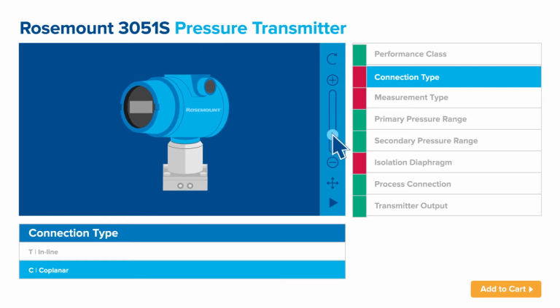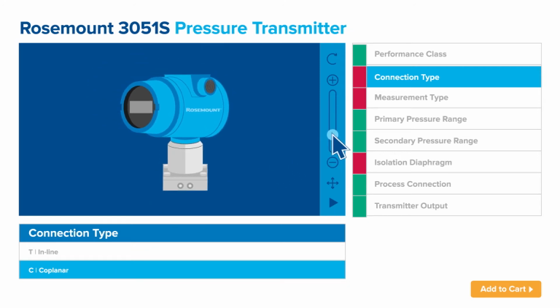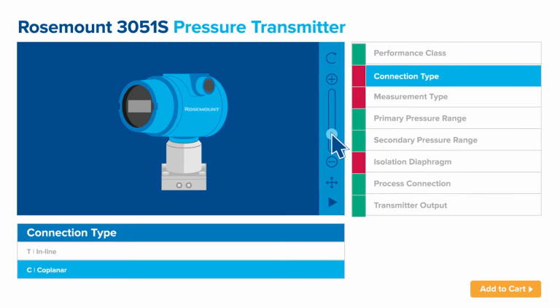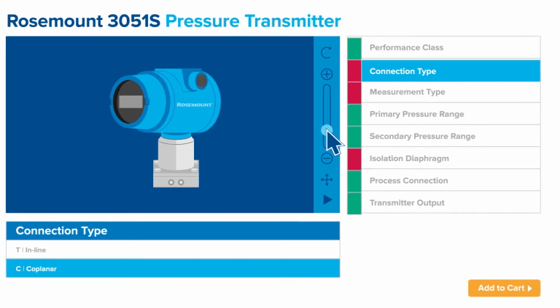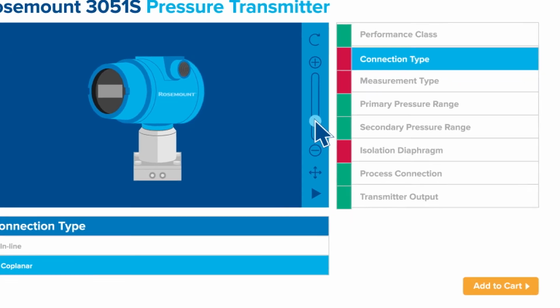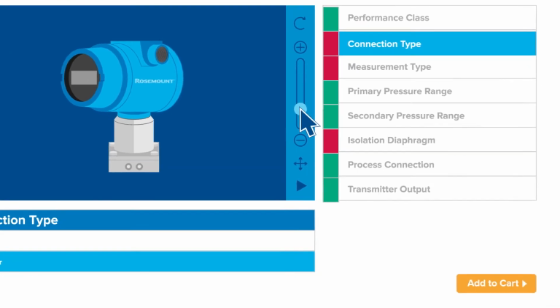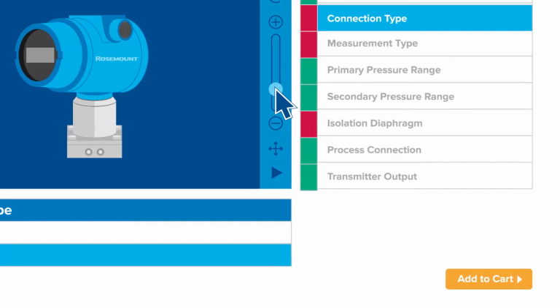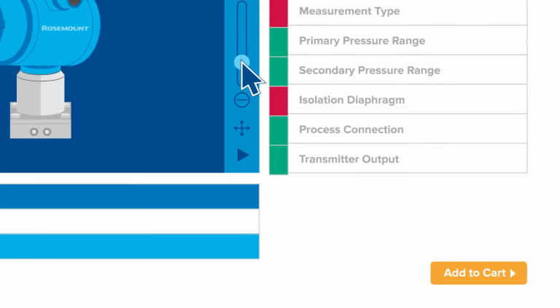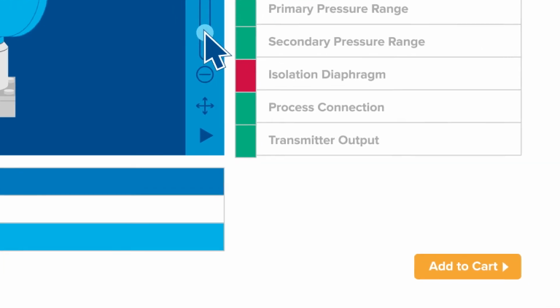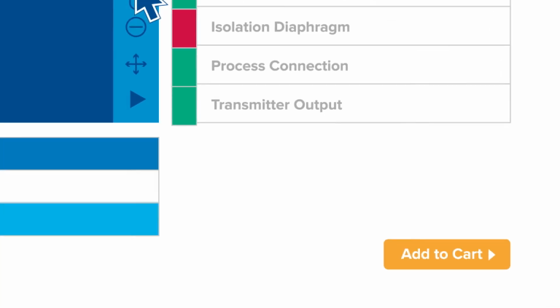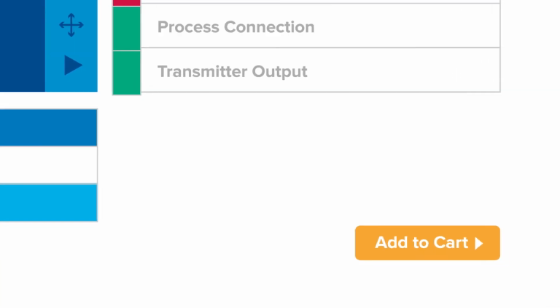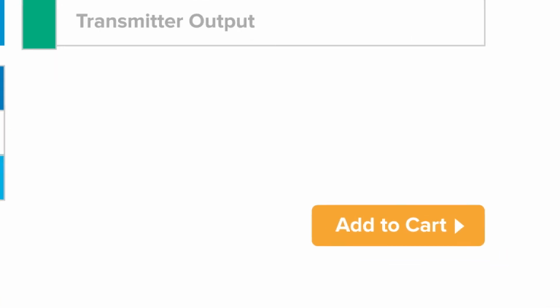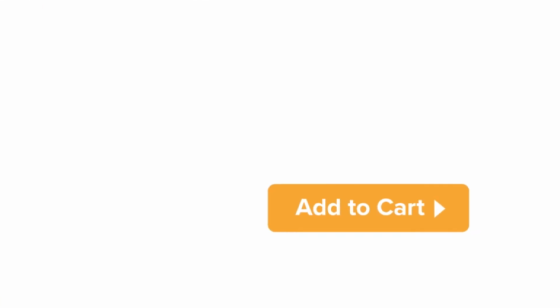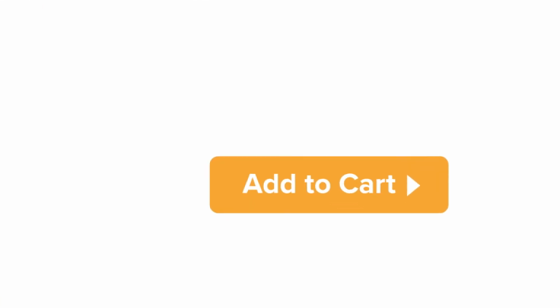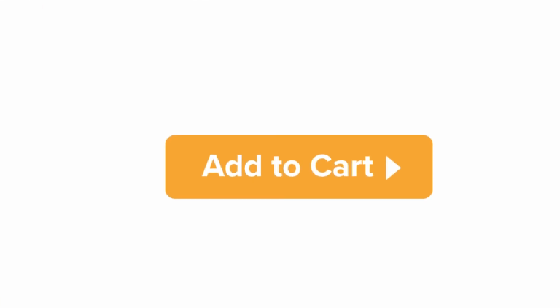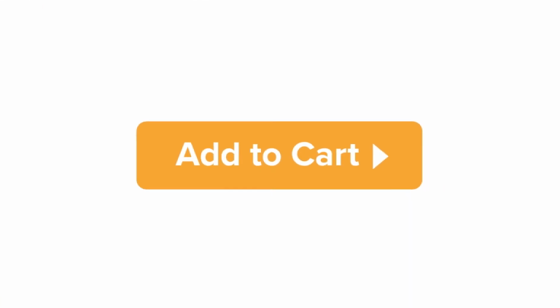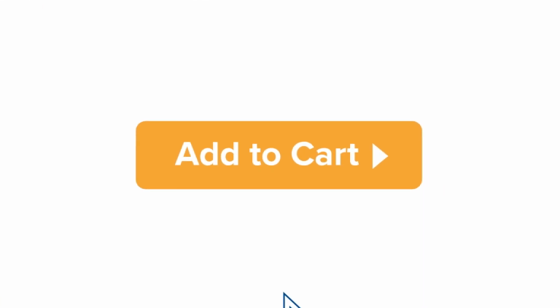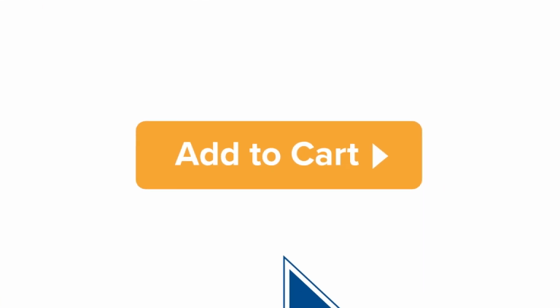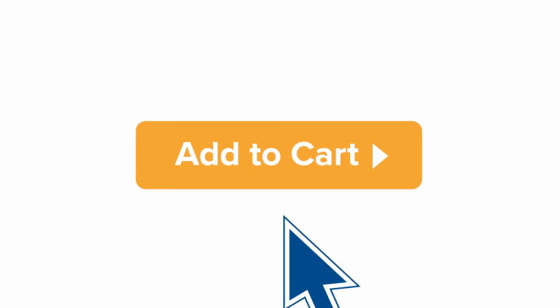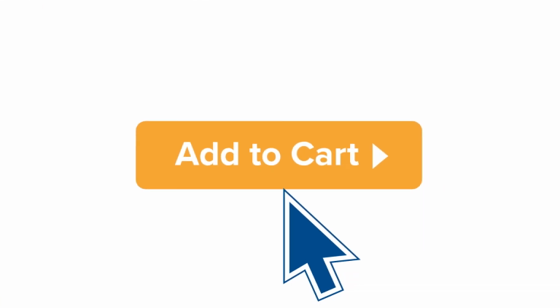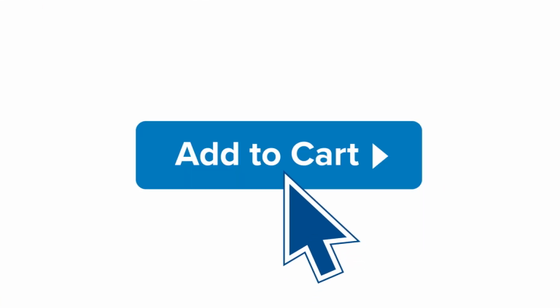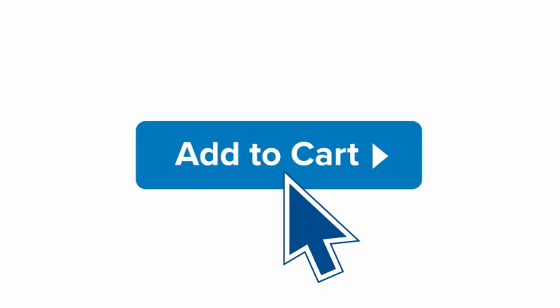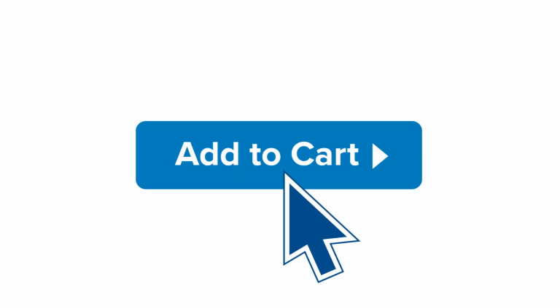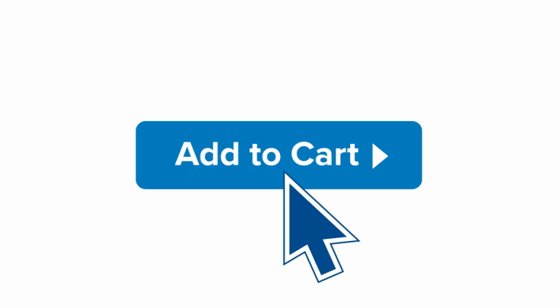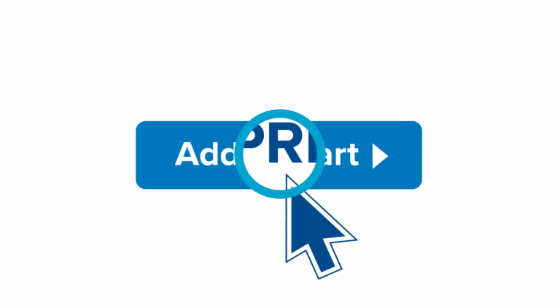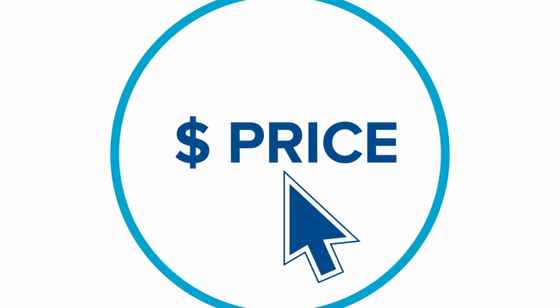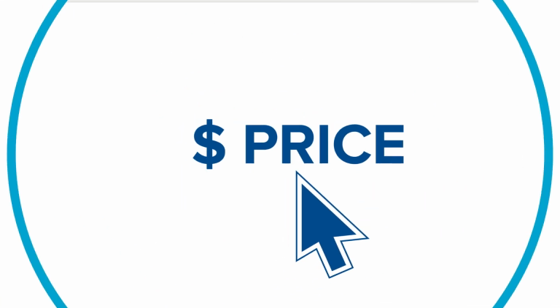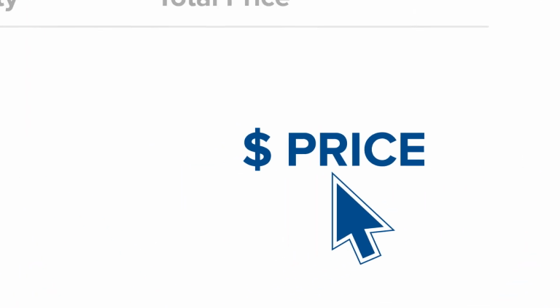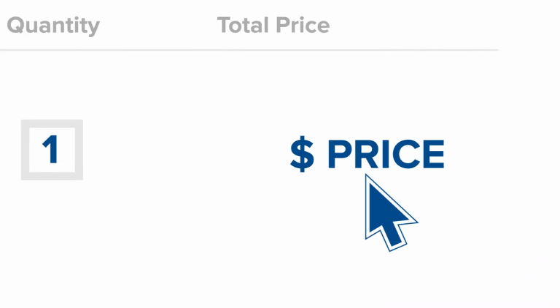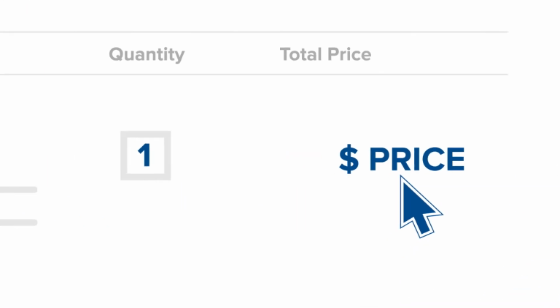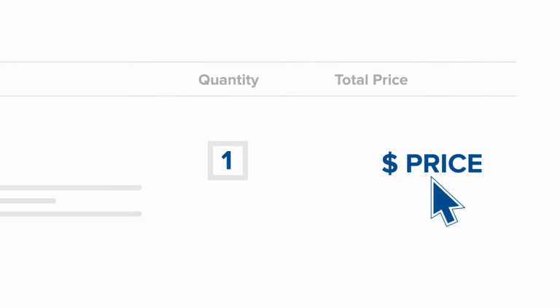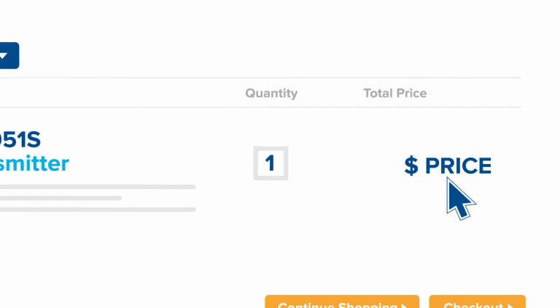When the product is built, you'll immediately see the price in your shopping cart. No more waiting for your quote.